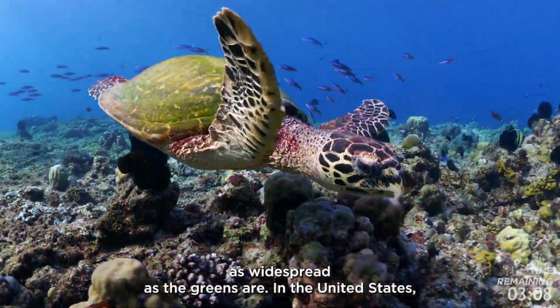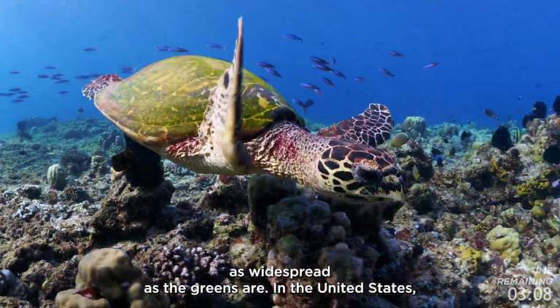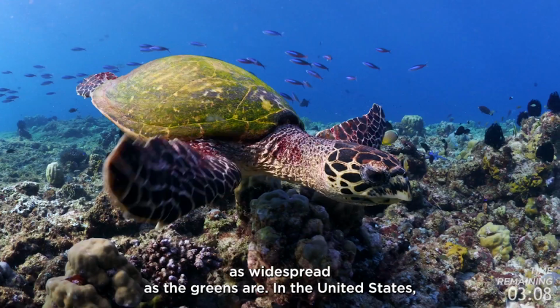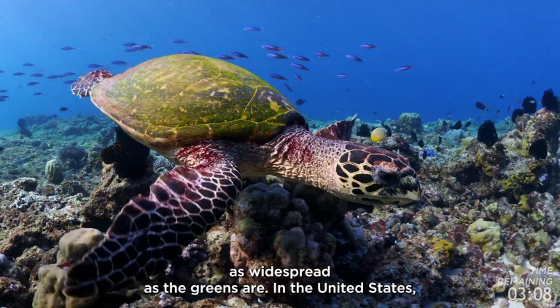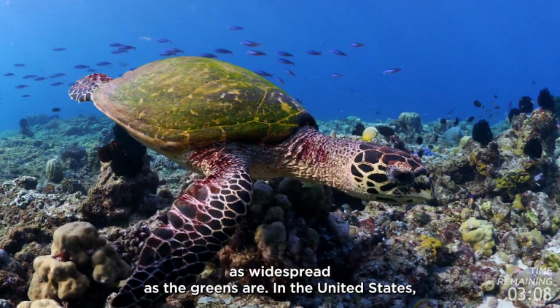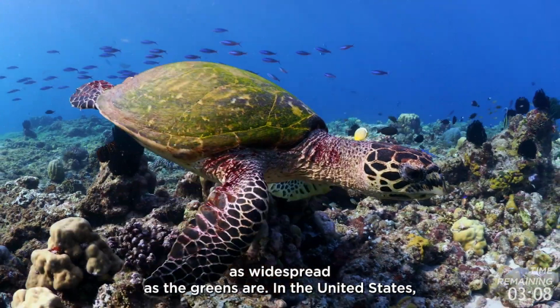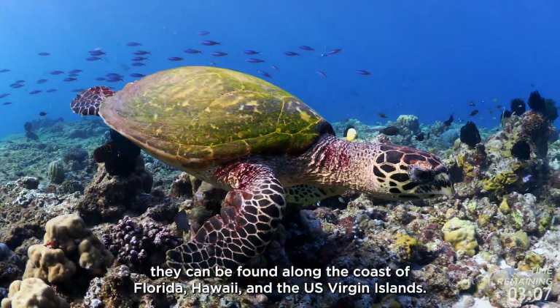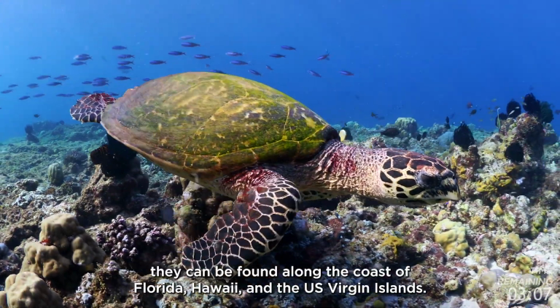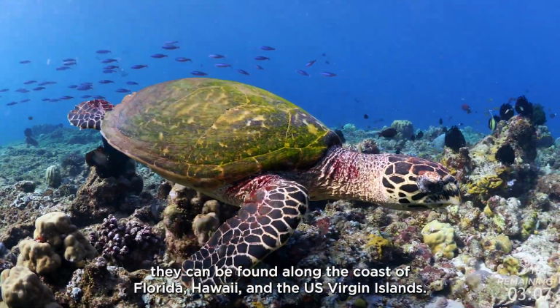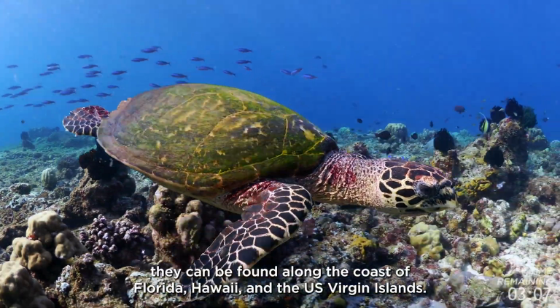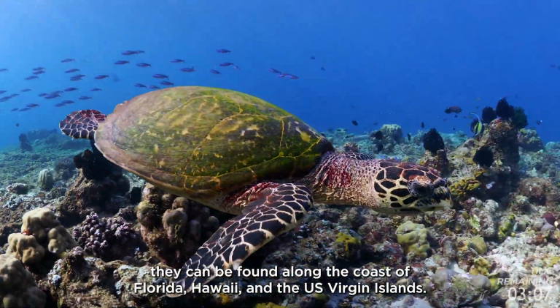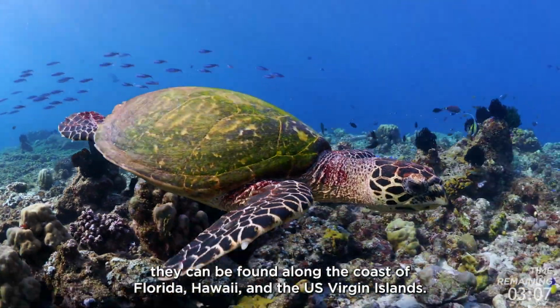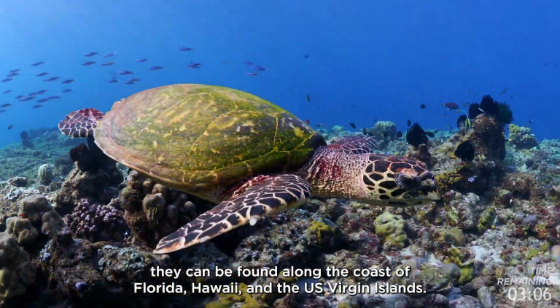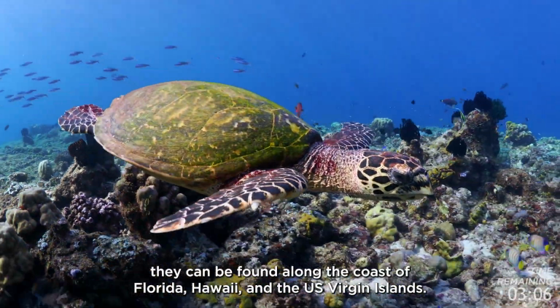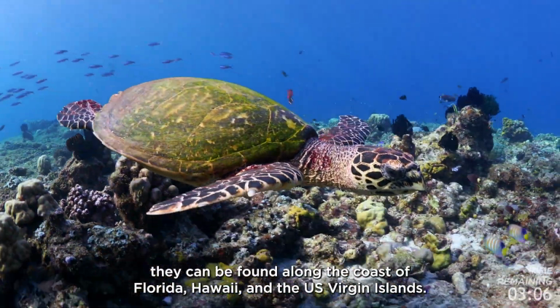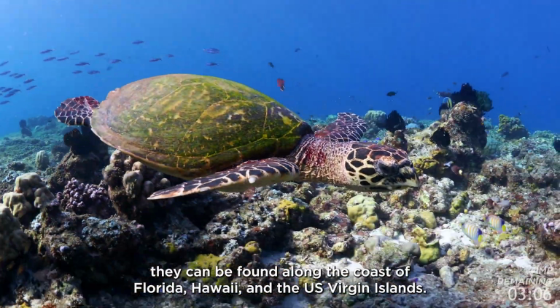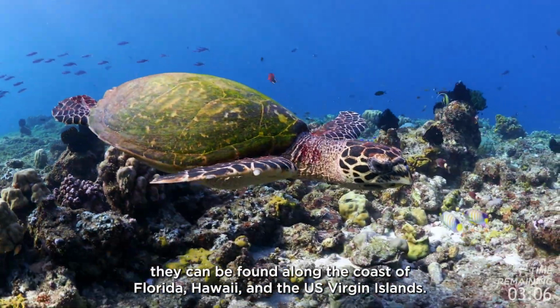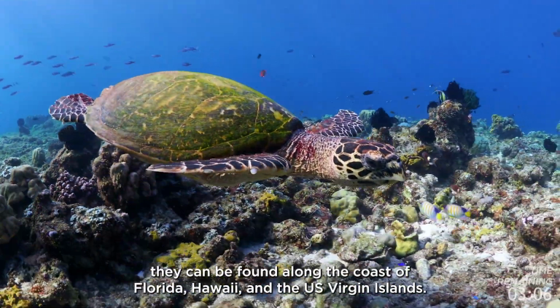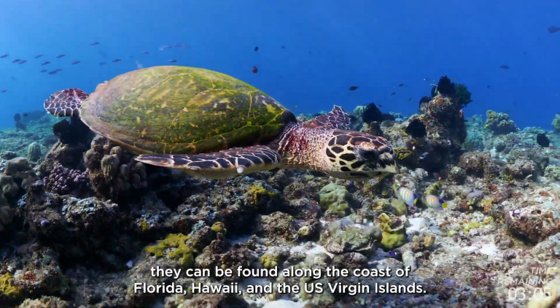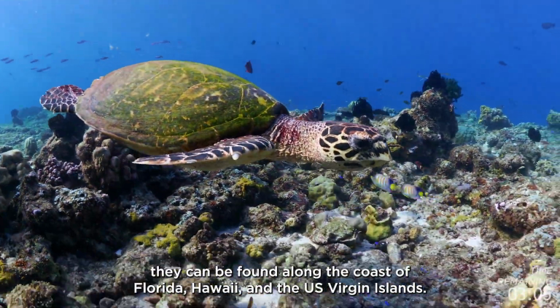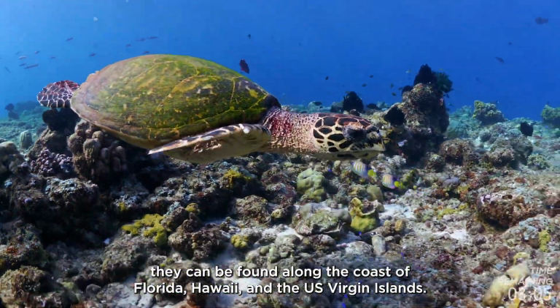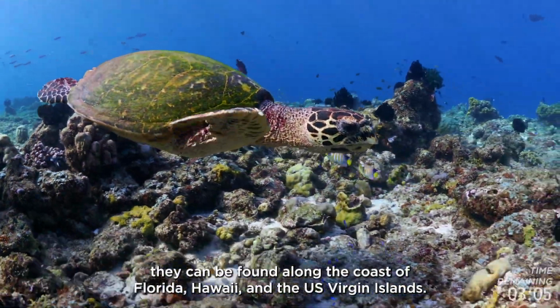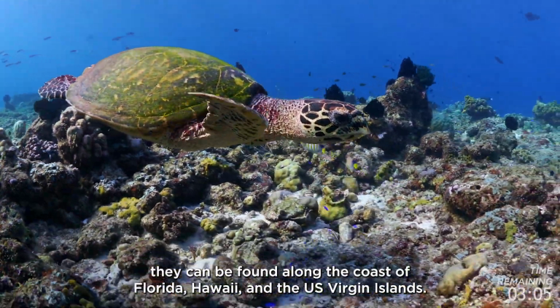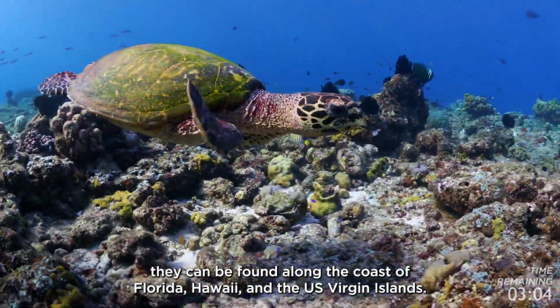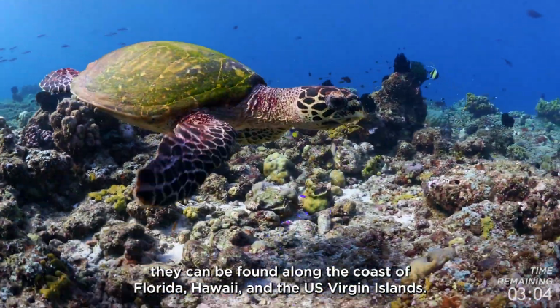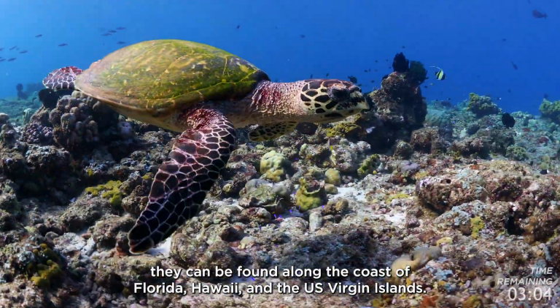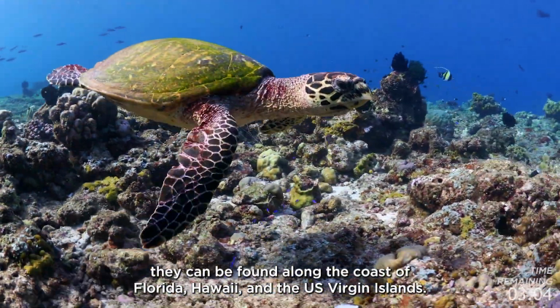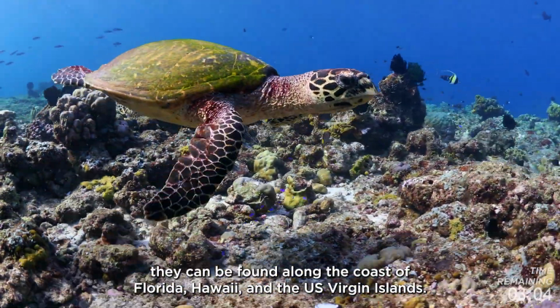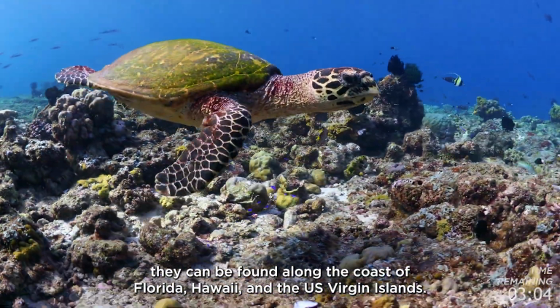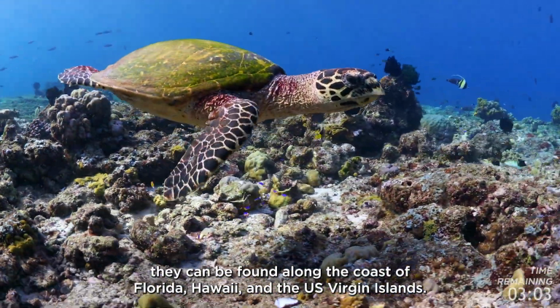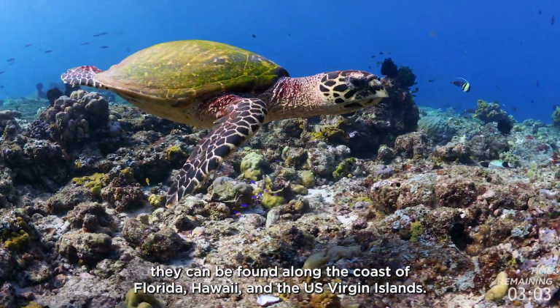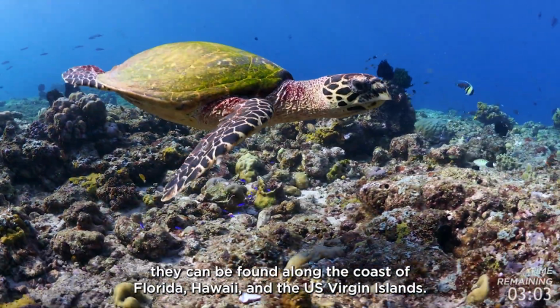In the United States, hawksbill sea turtles can be found along the coast of Florida, Hawaii, and the U.S. Virgin Islands.